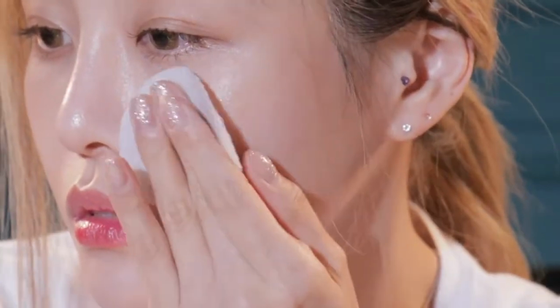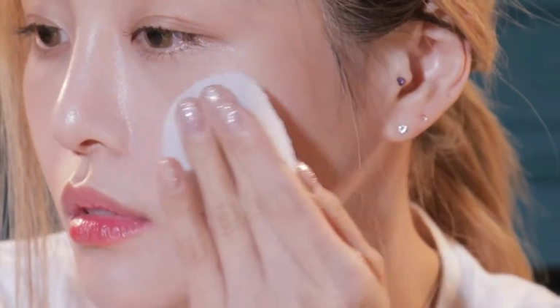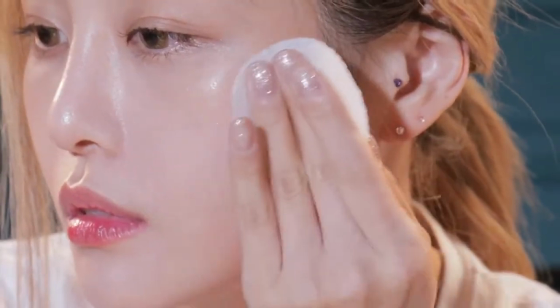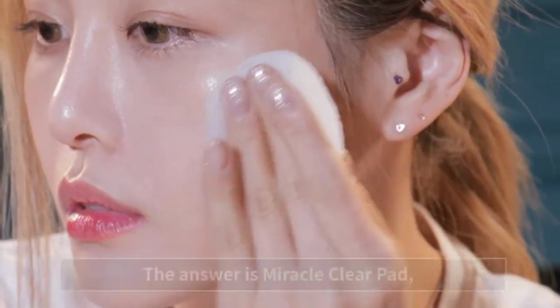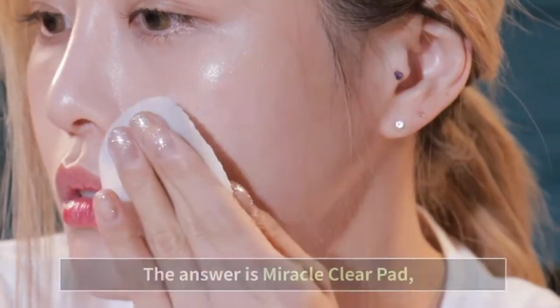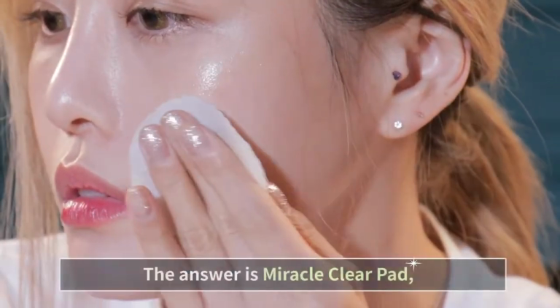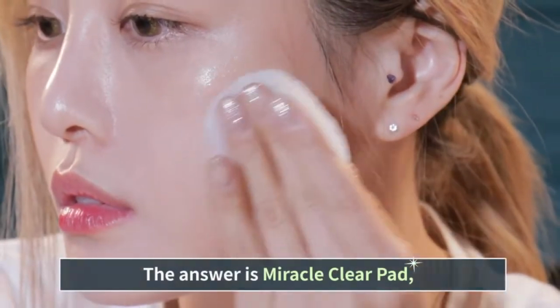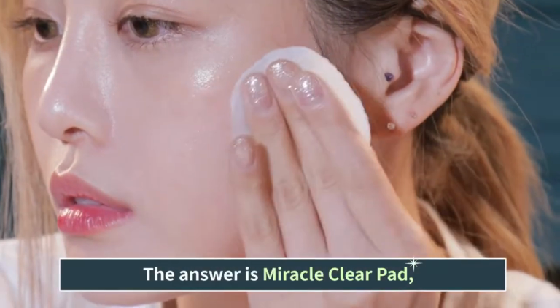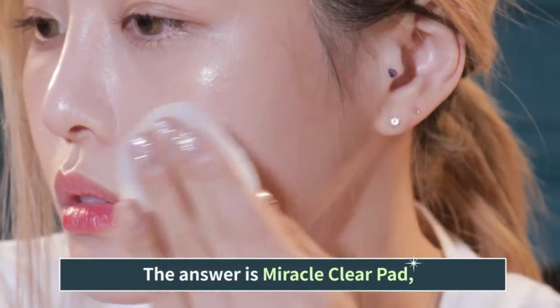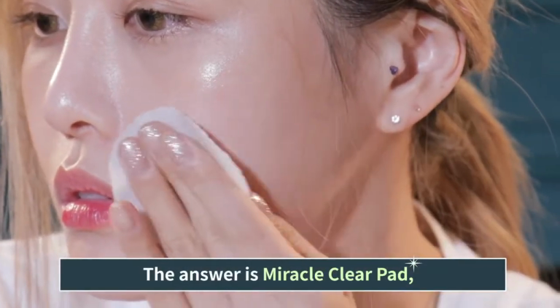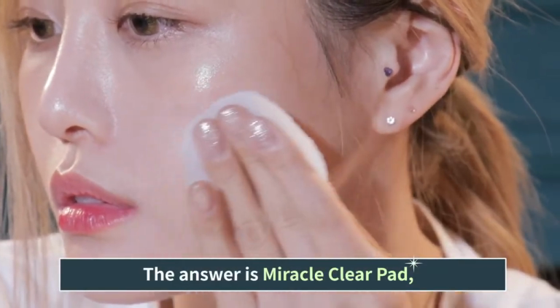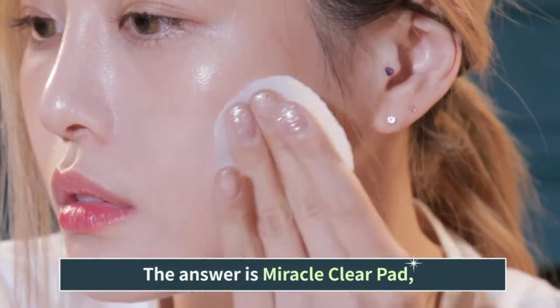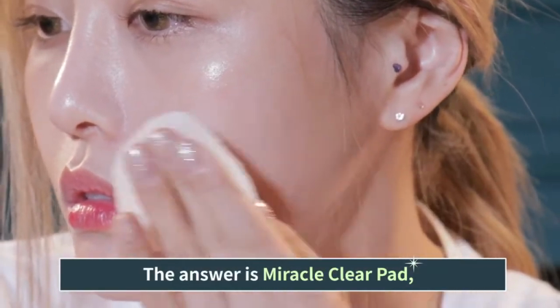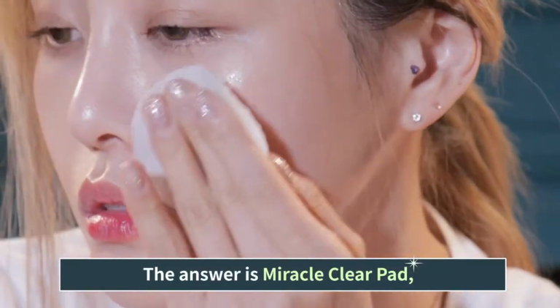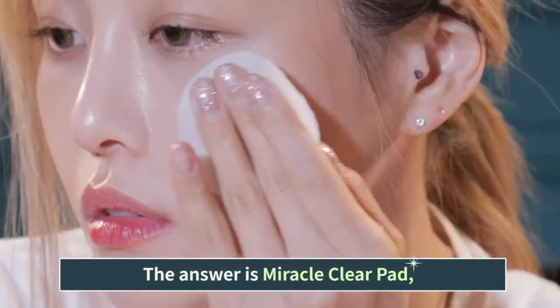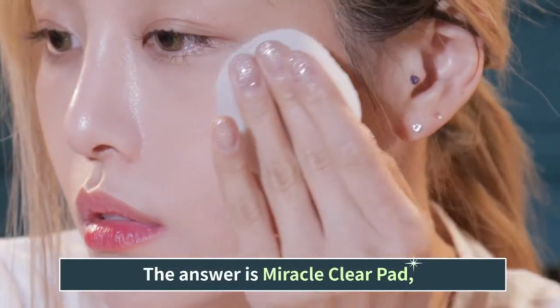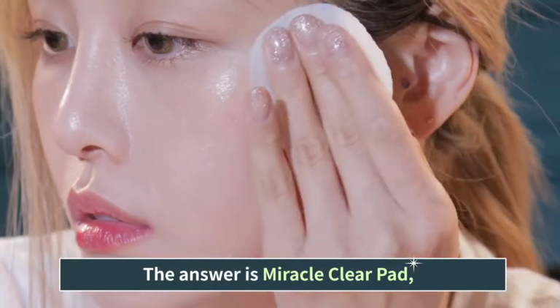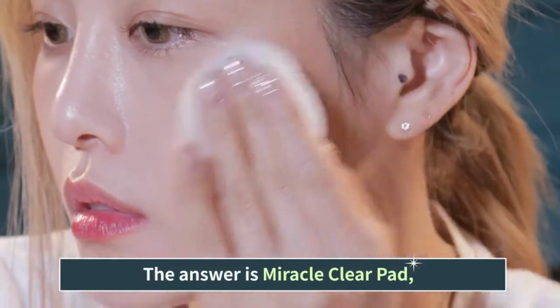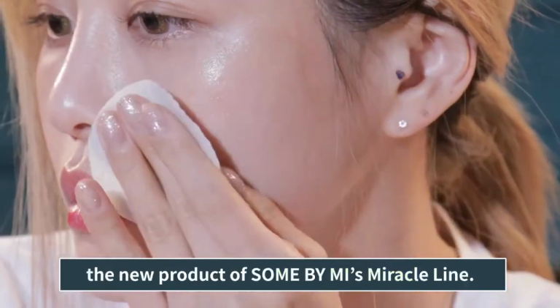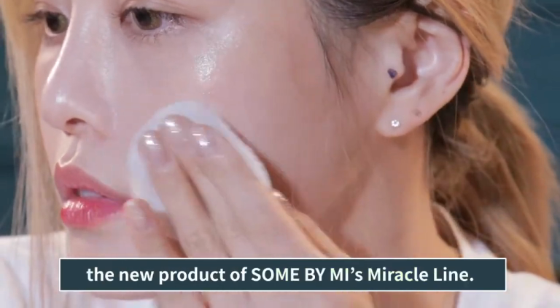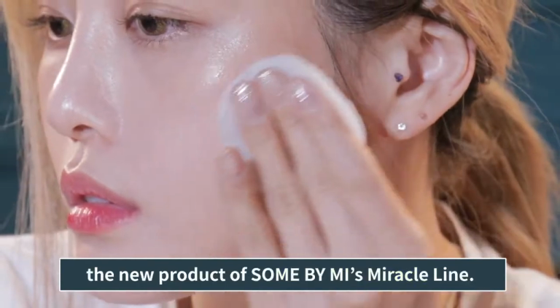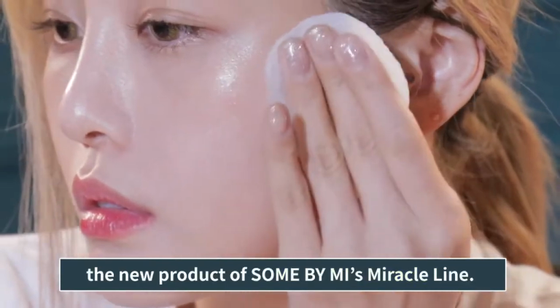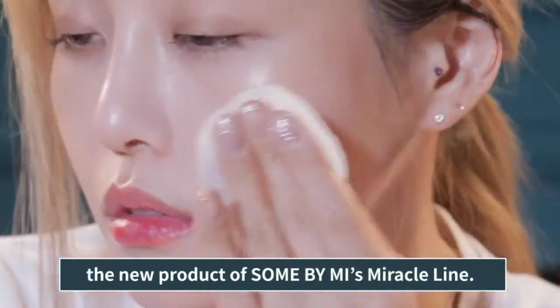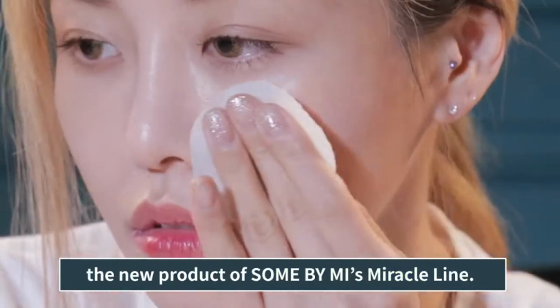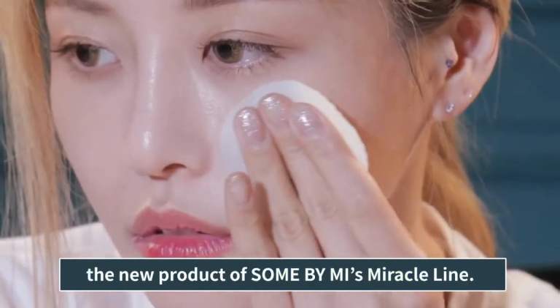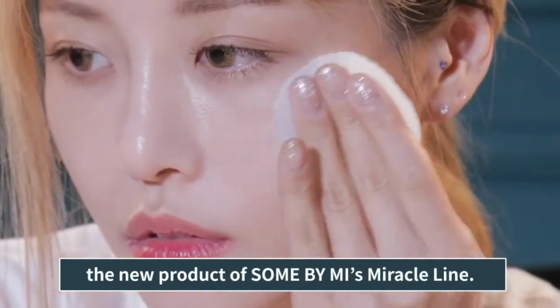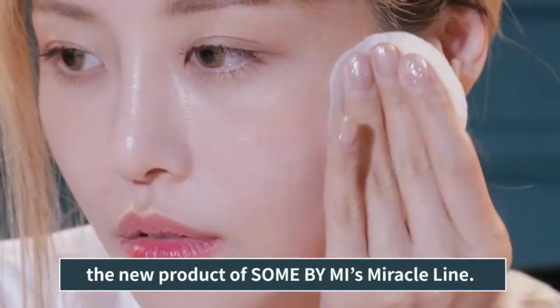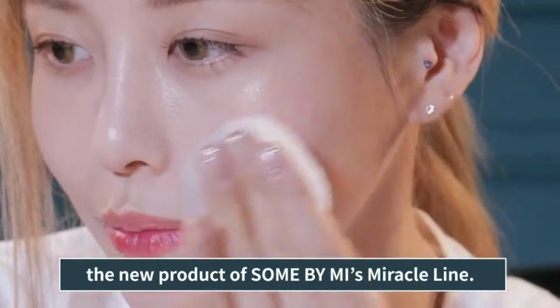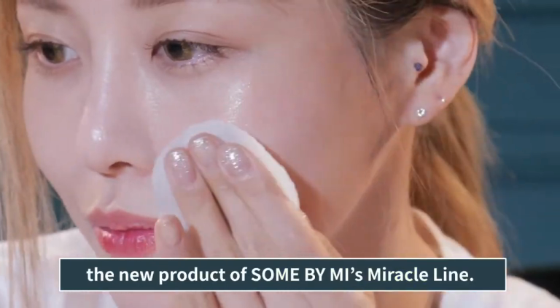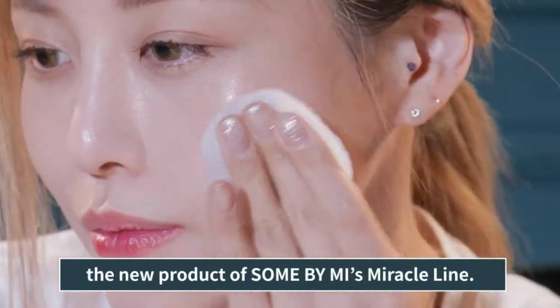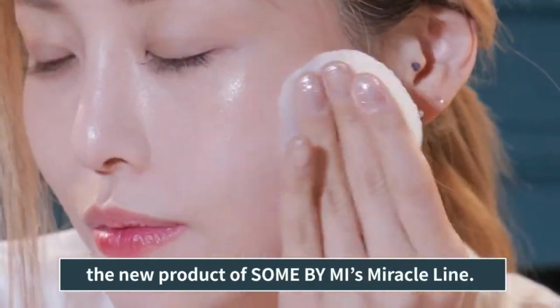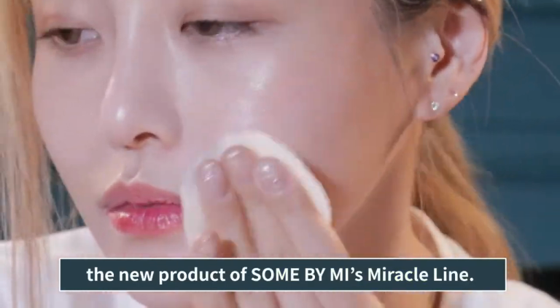The answer is Miracle Clear Pad, the new product of Sun by Me's Miracle line.